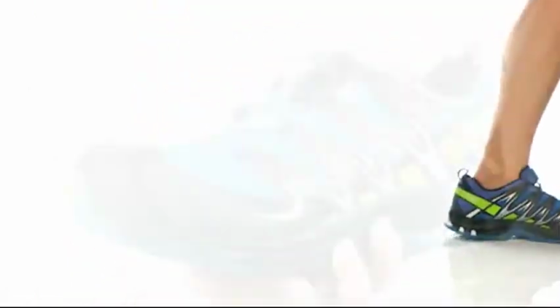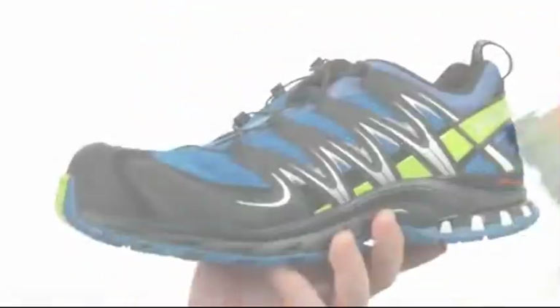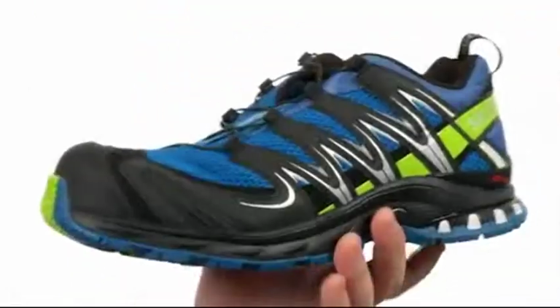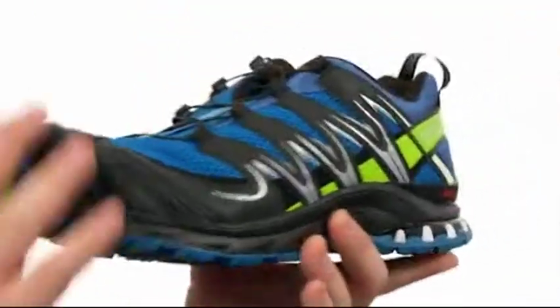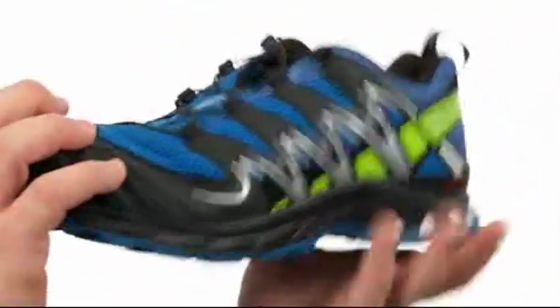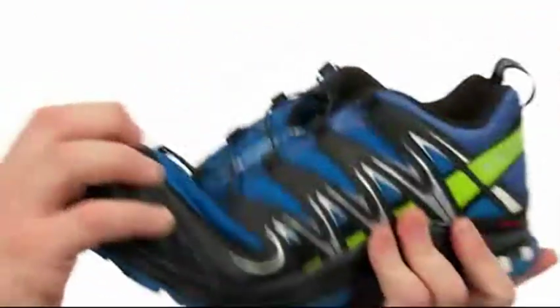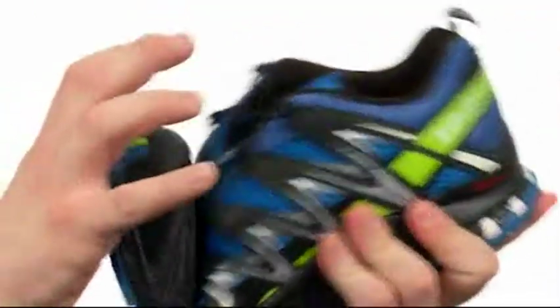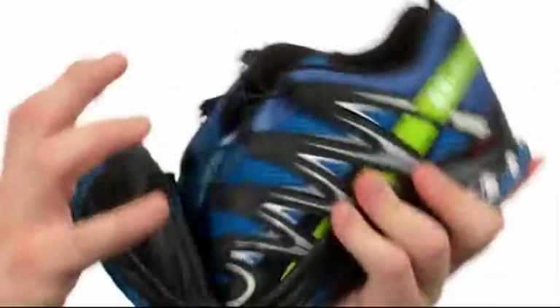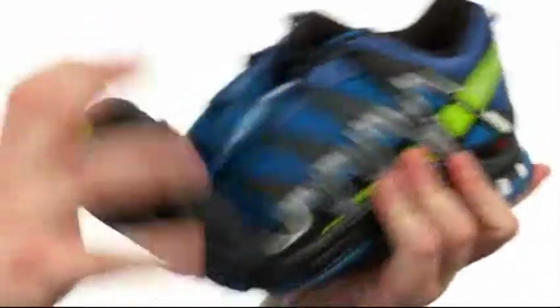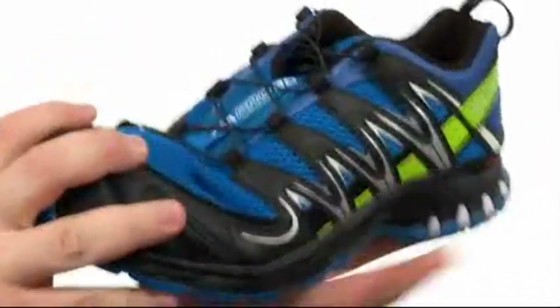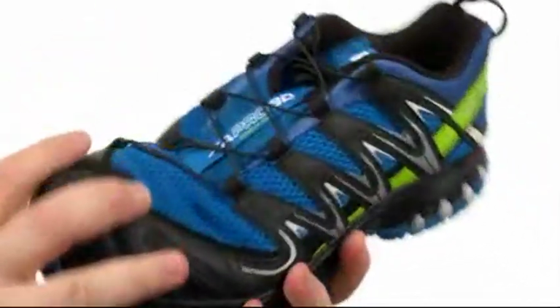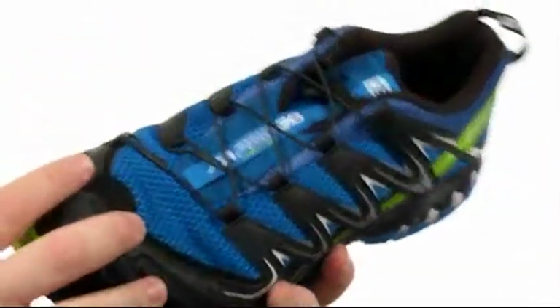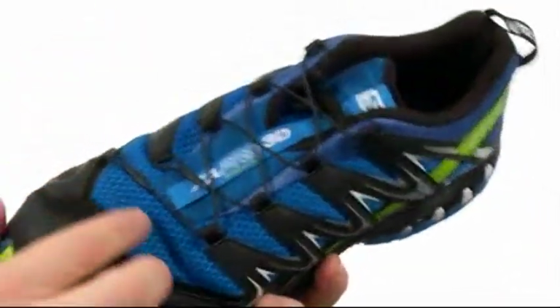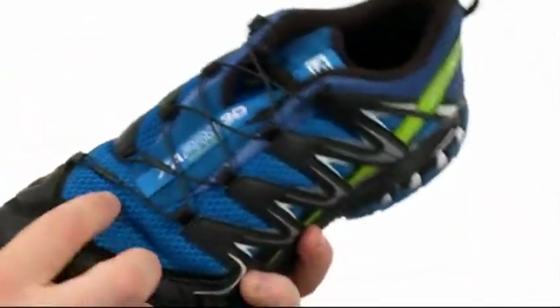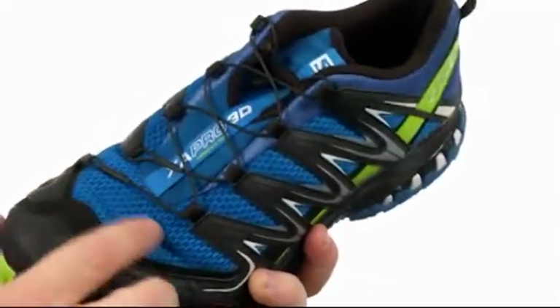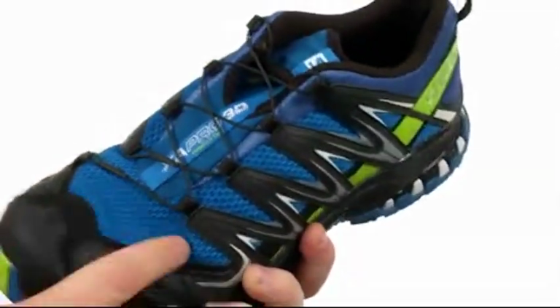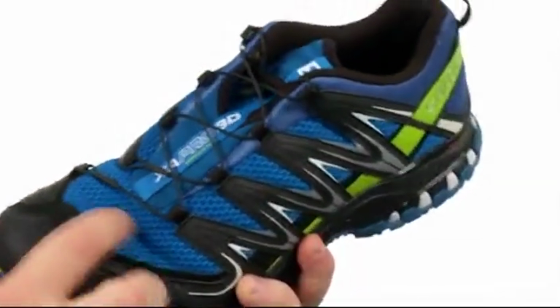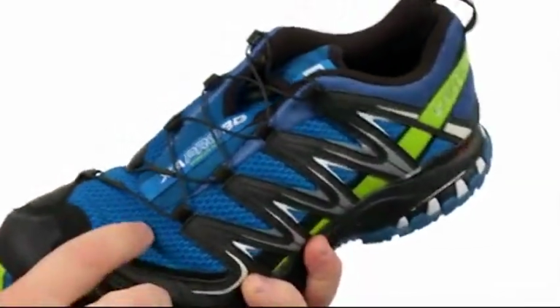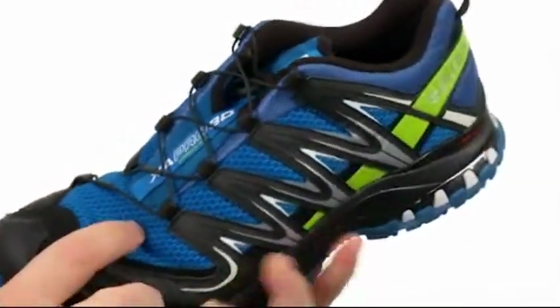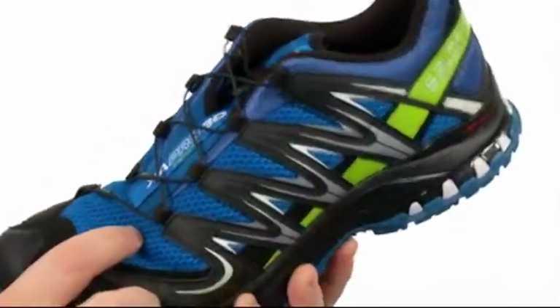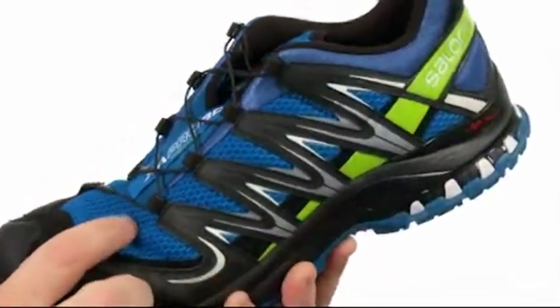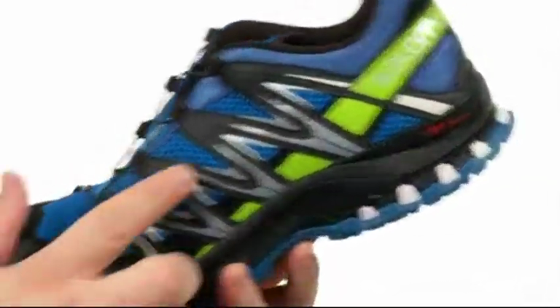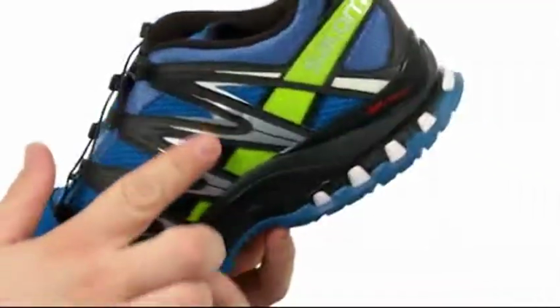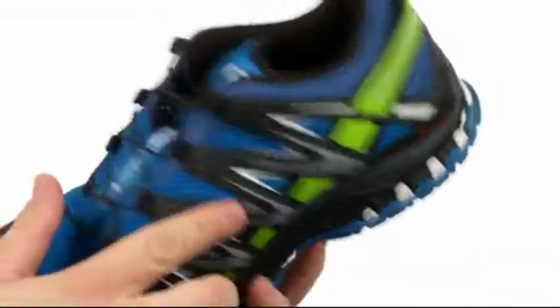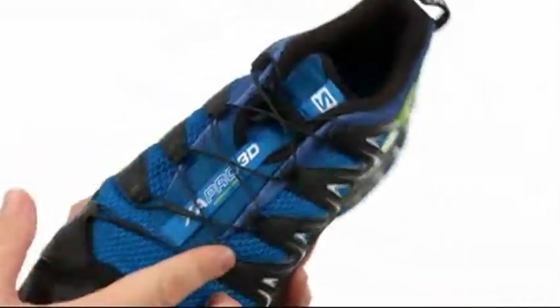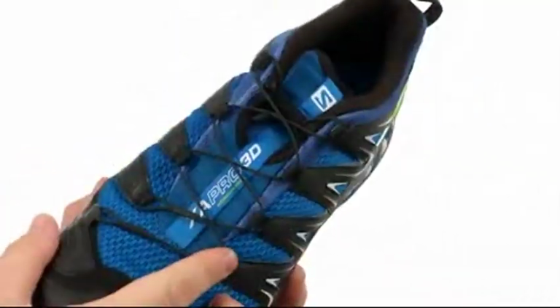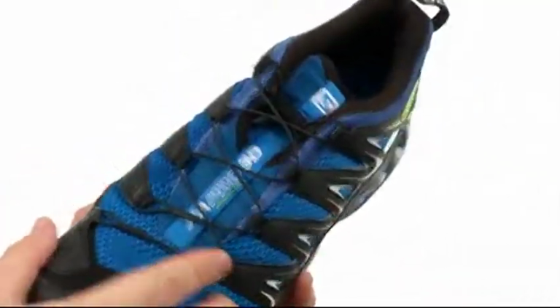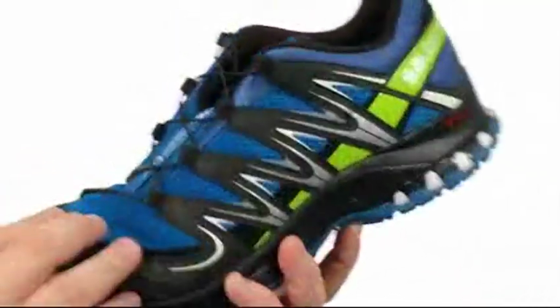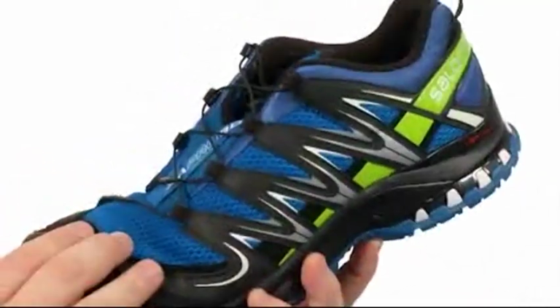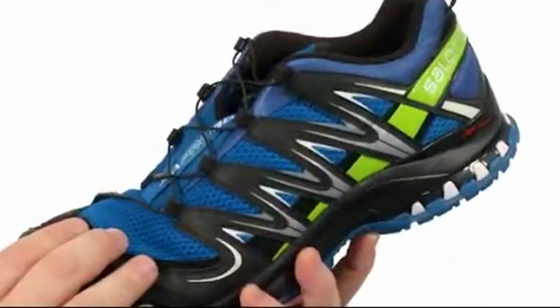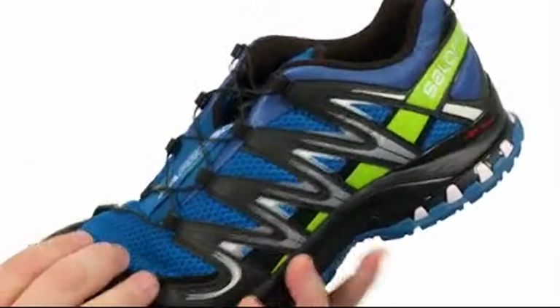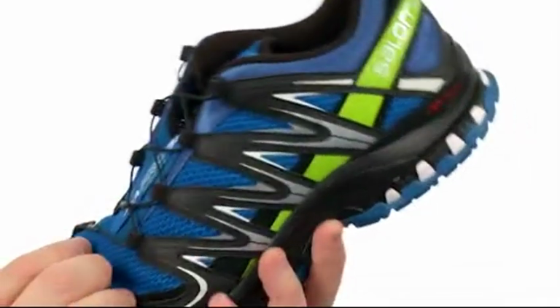This awesome shoe is flexible in construction. The upper's been crafted from breathable sandwich mesh with synthetic overlays for added support.